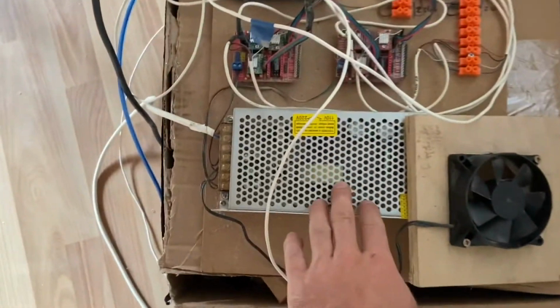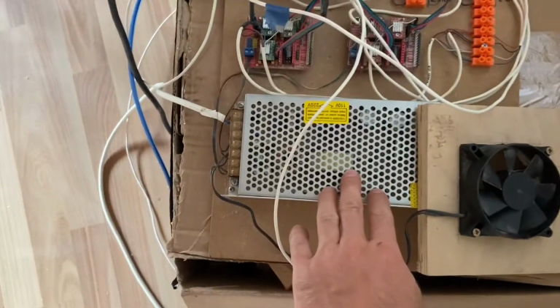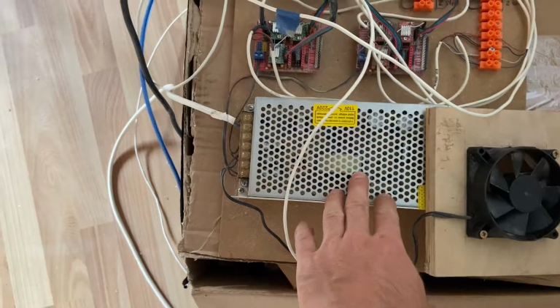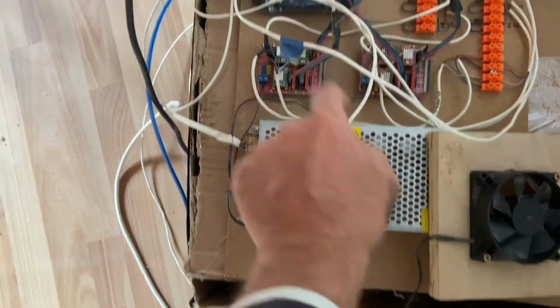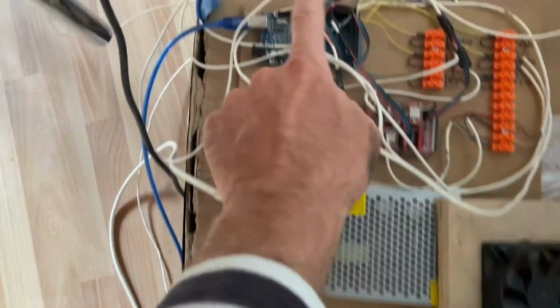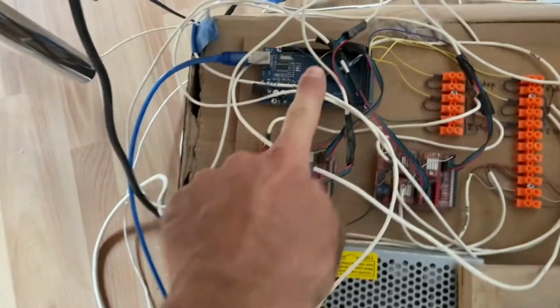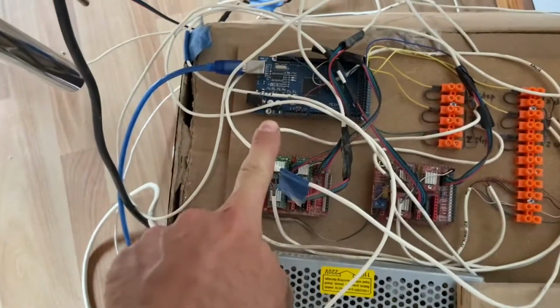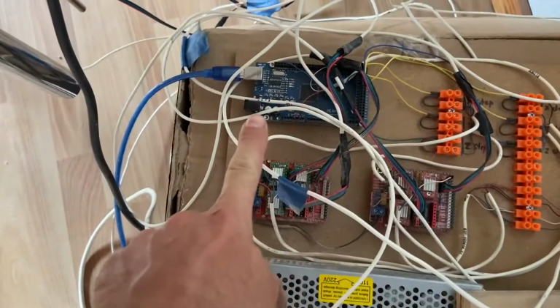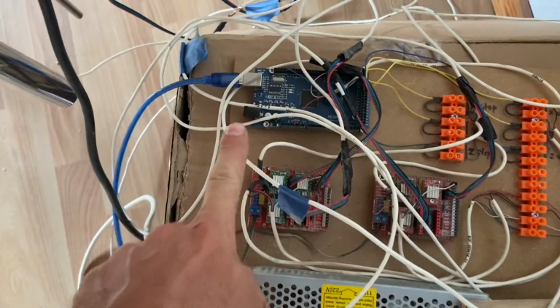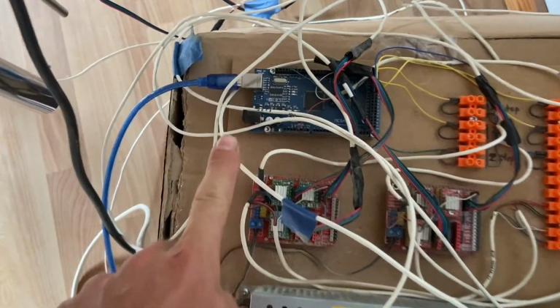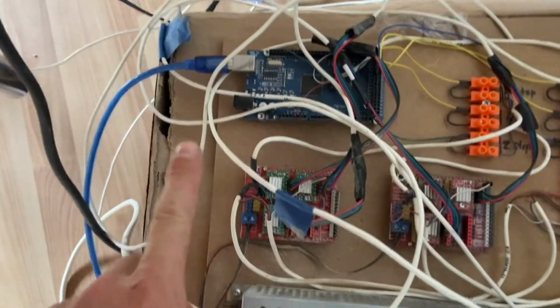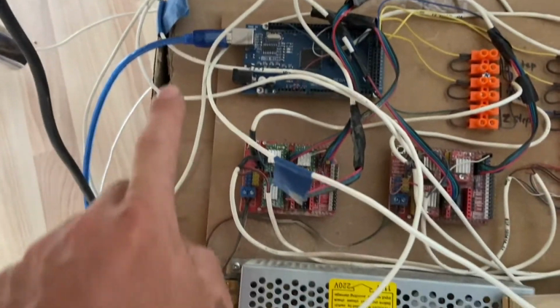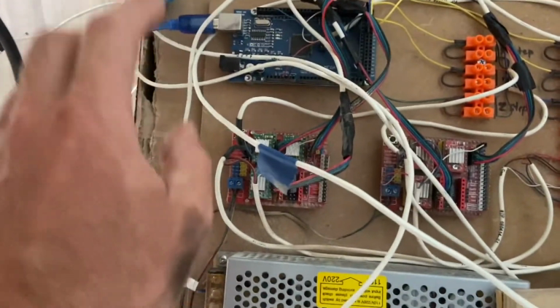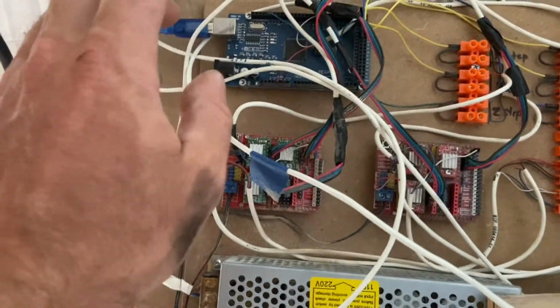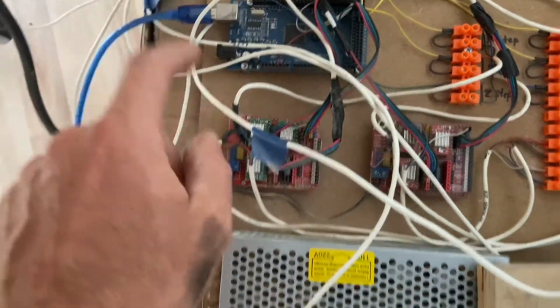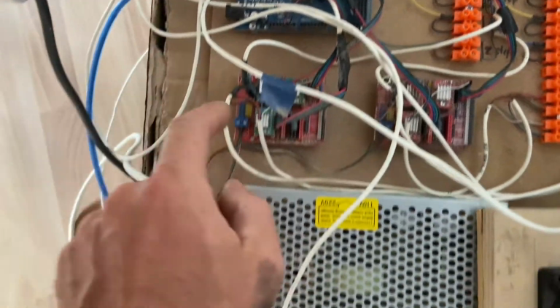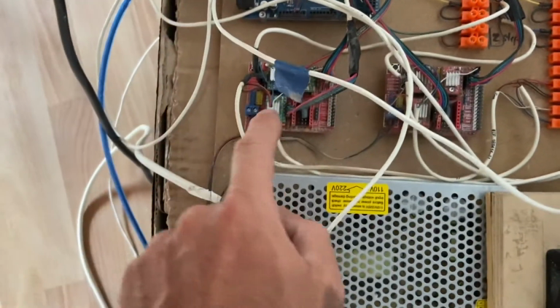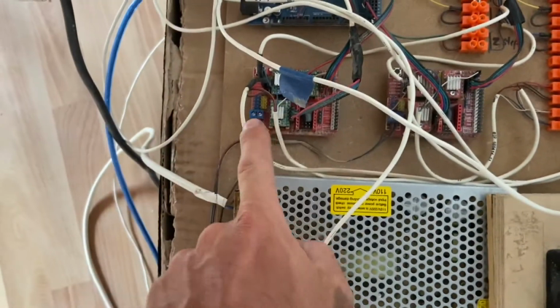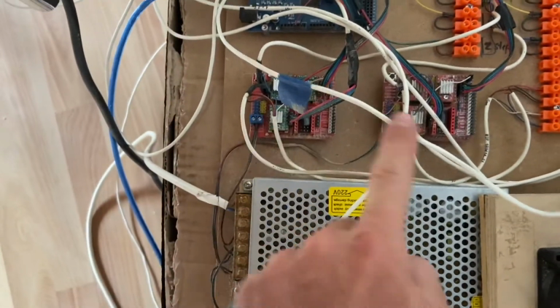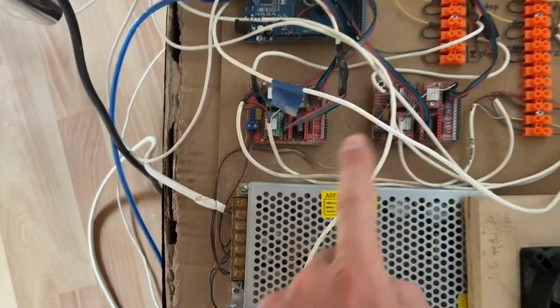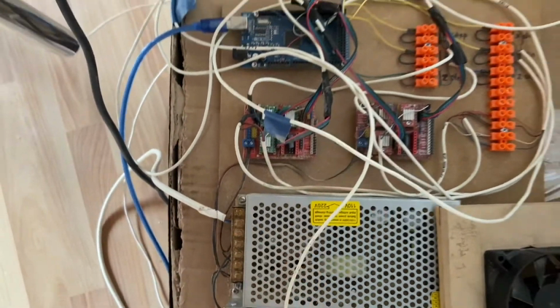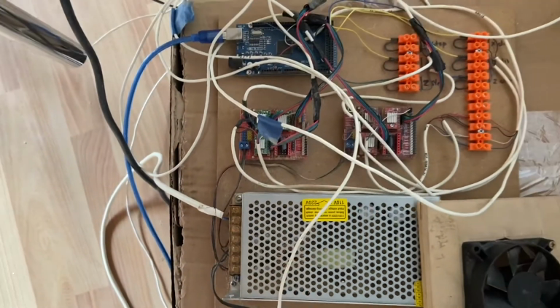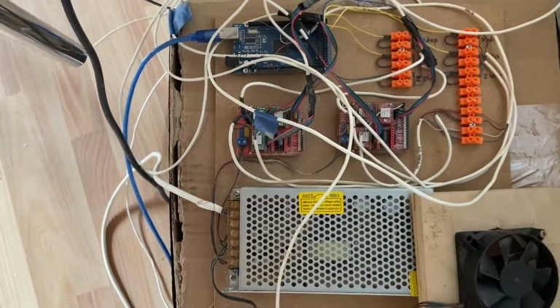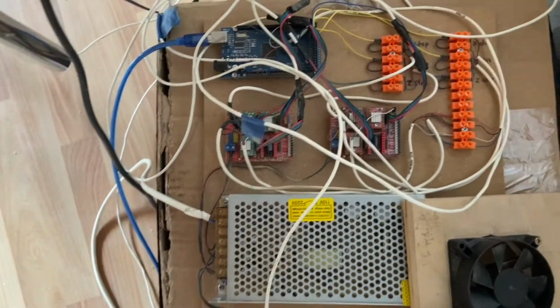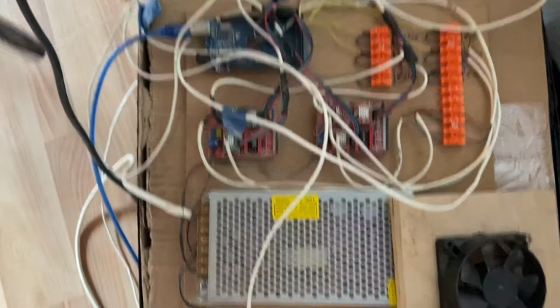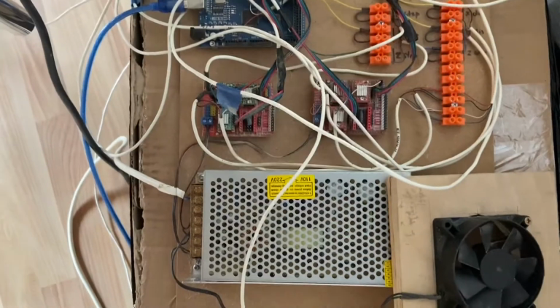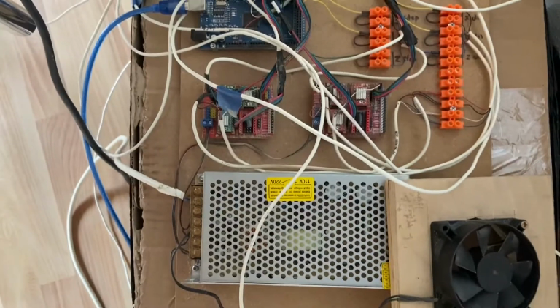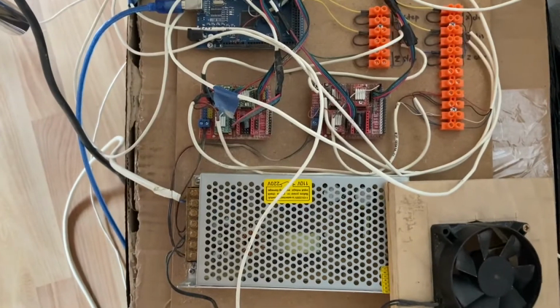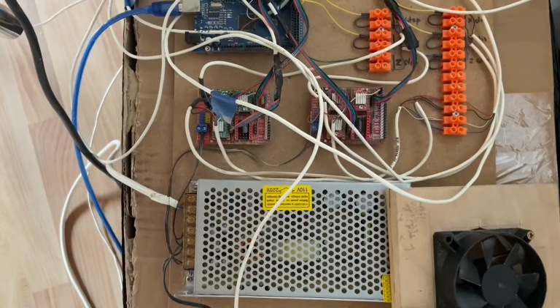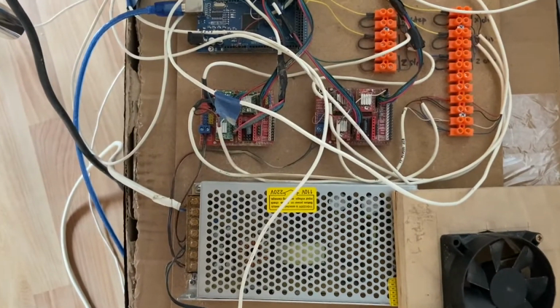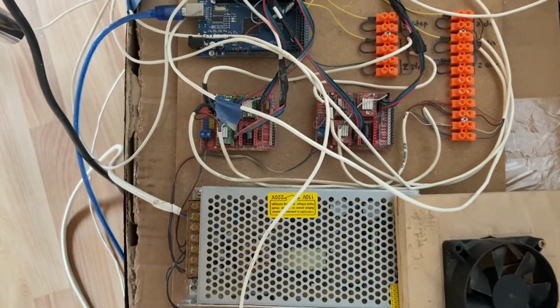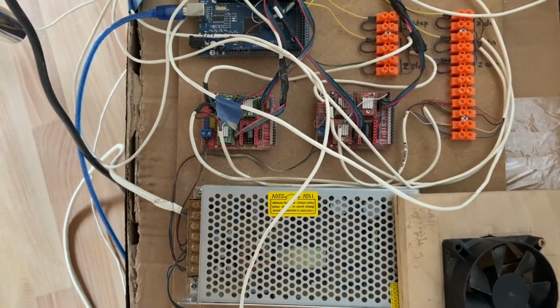The electronics are over here — this is the power supply, motherboard, and CNC motor drives.